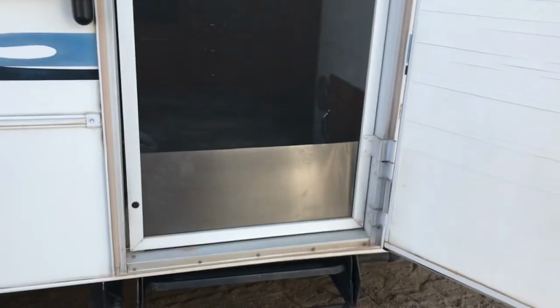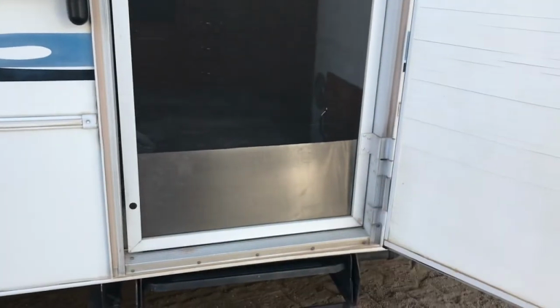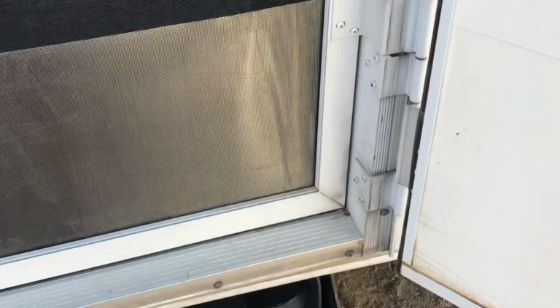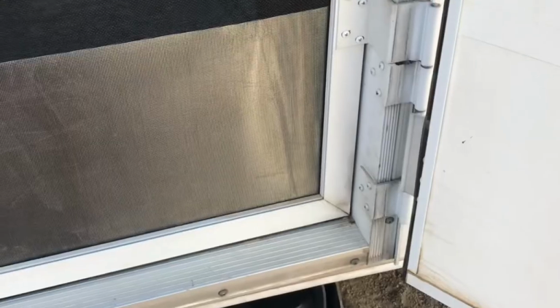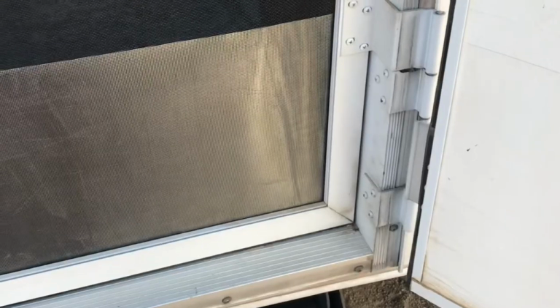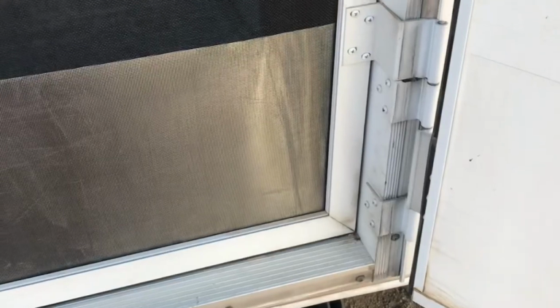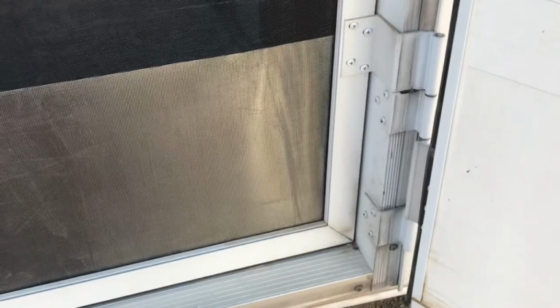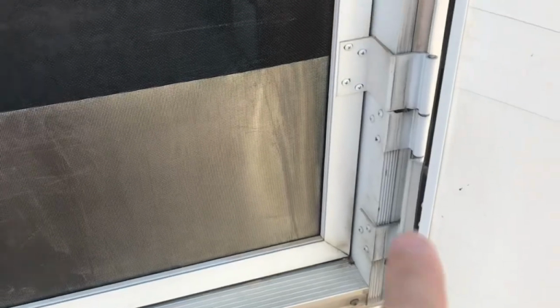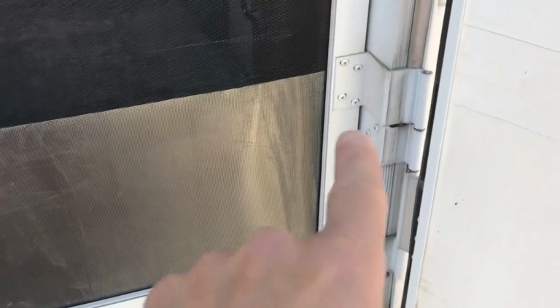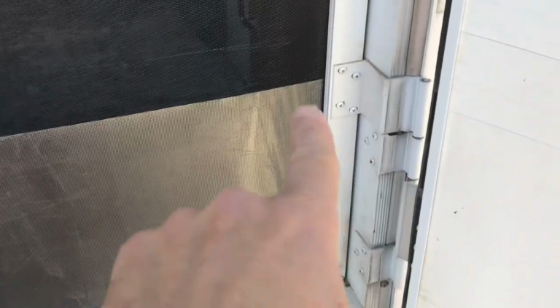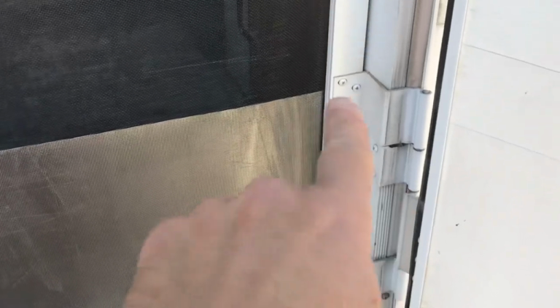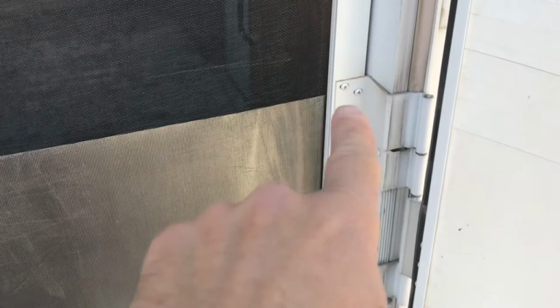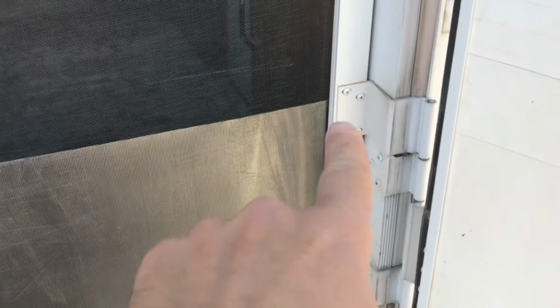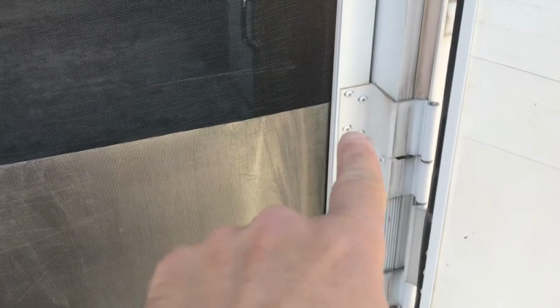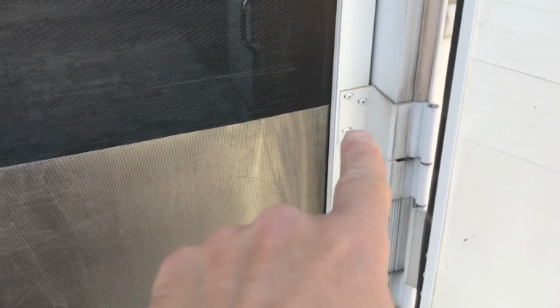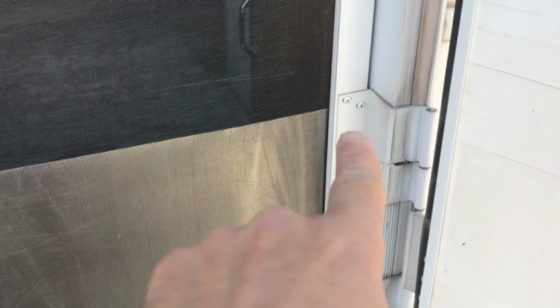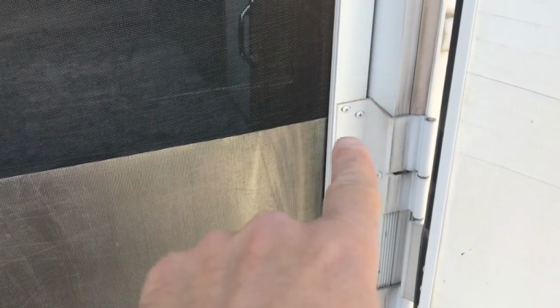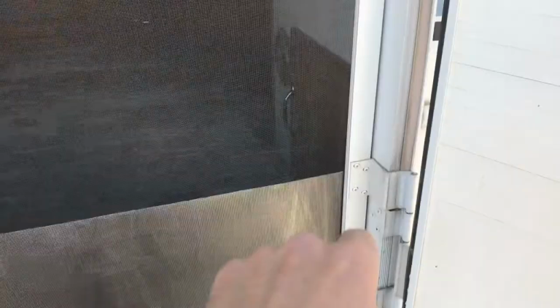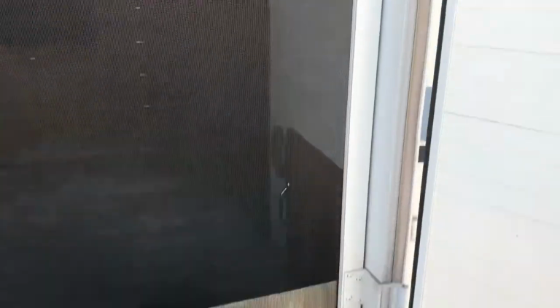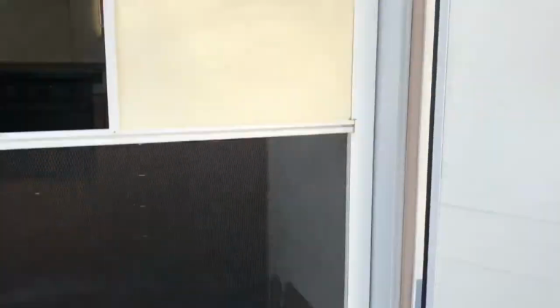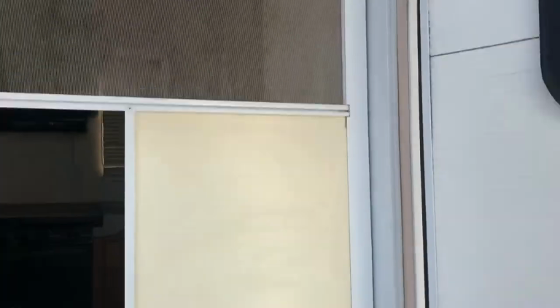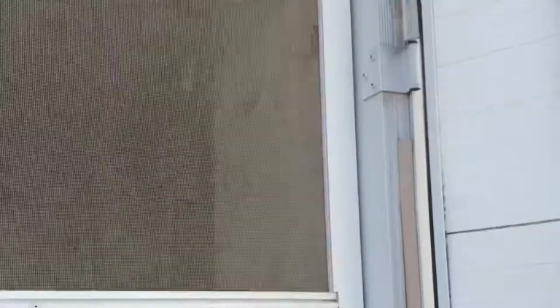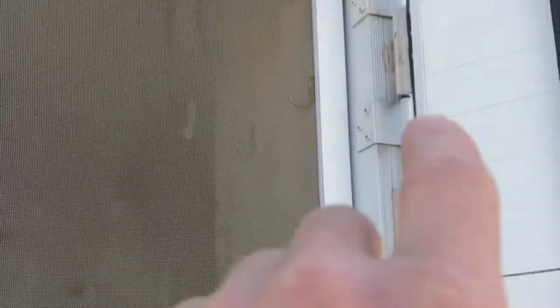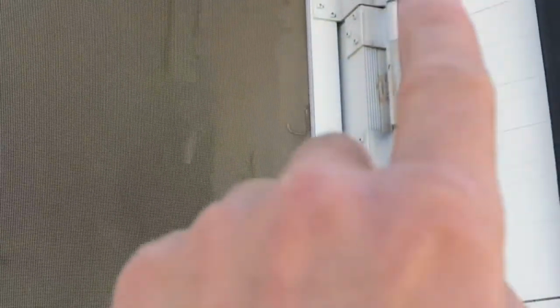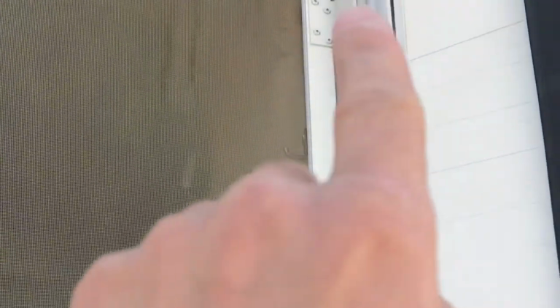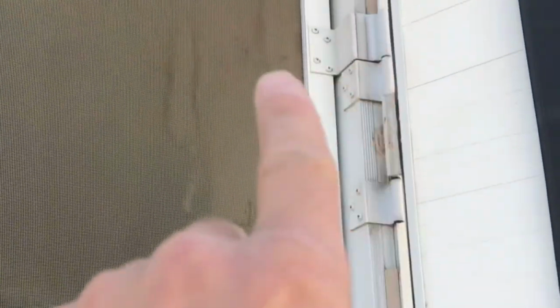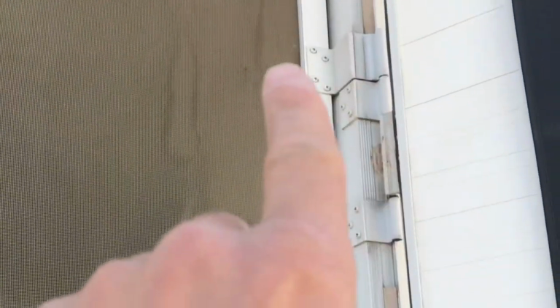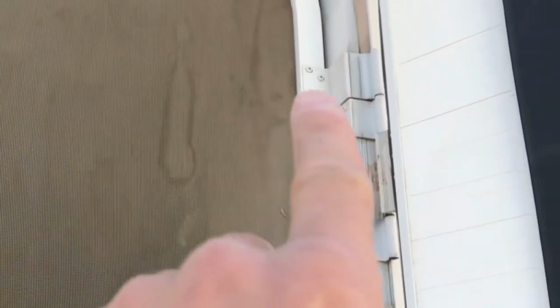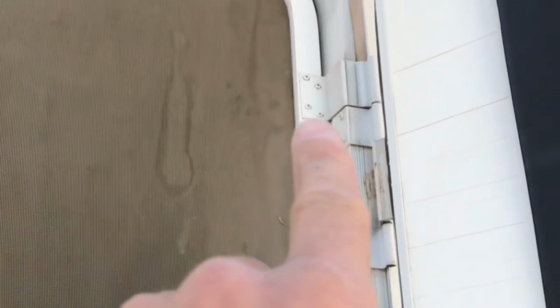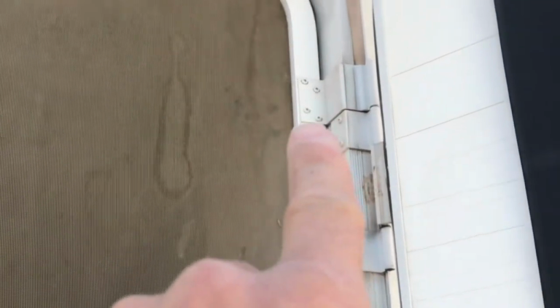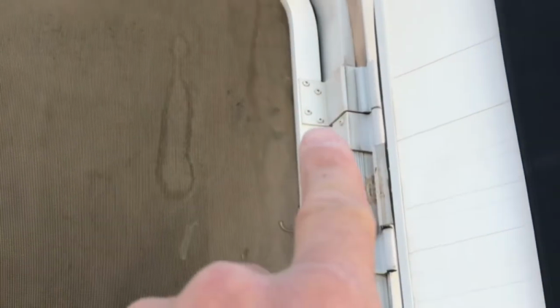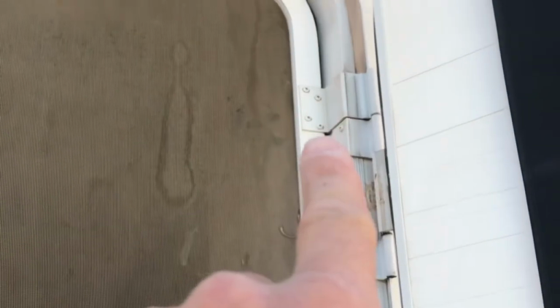All you have to do to remove this screen is take off these four screws on the bottom hinge and the four screws on the top hinge.